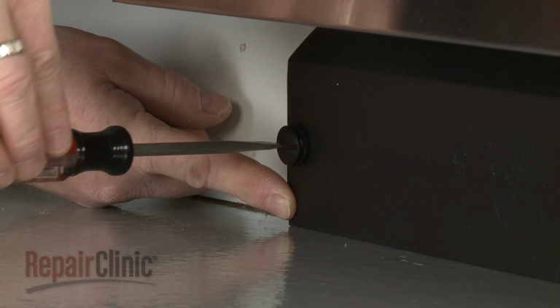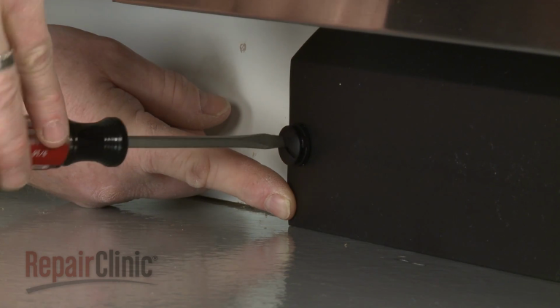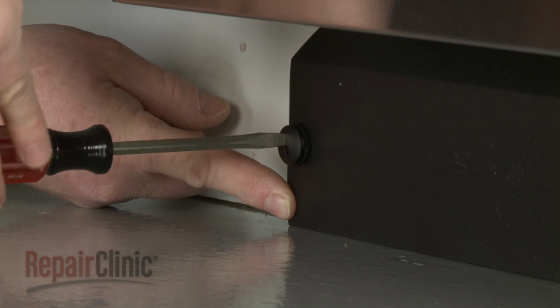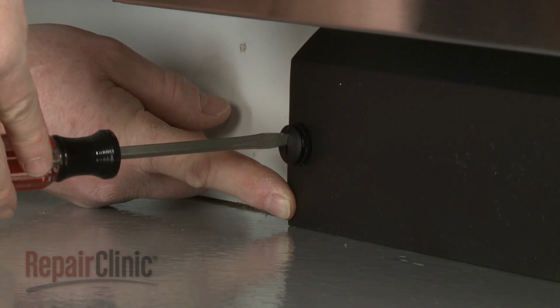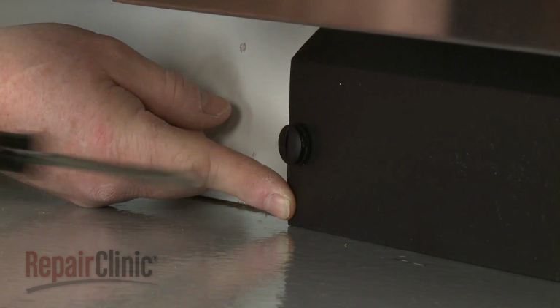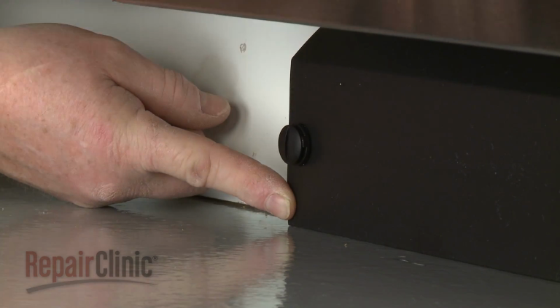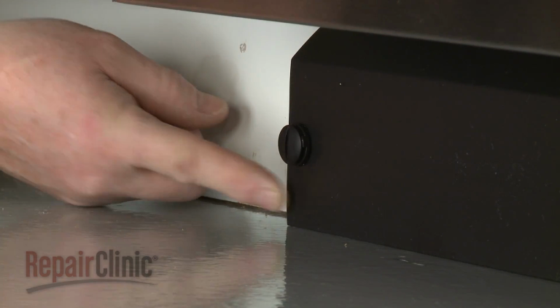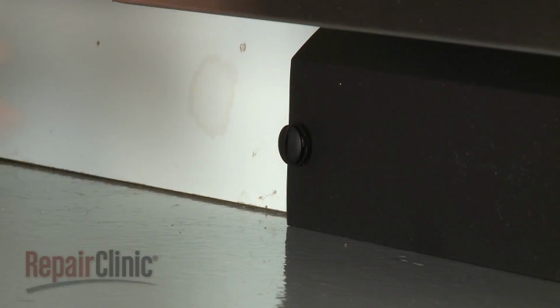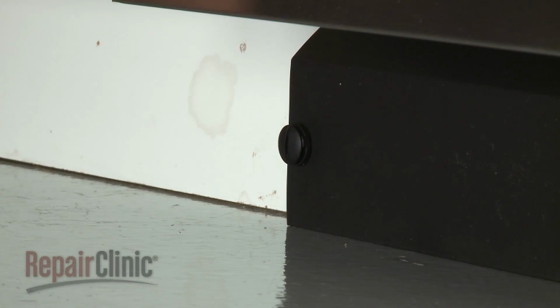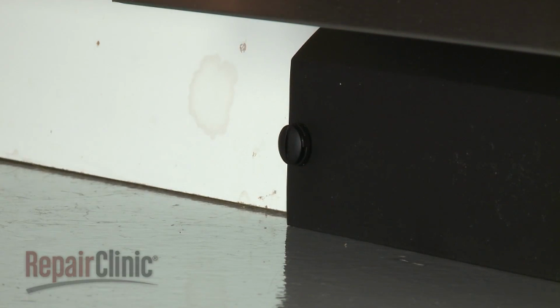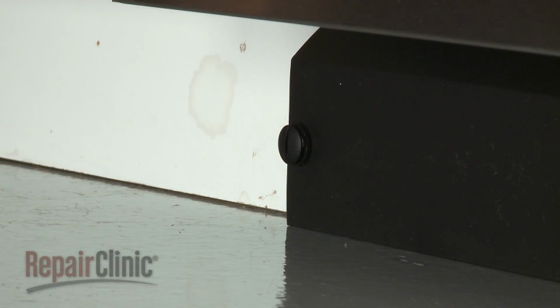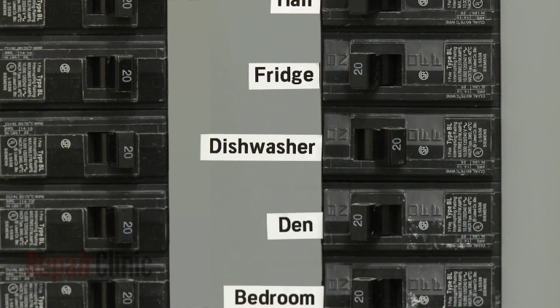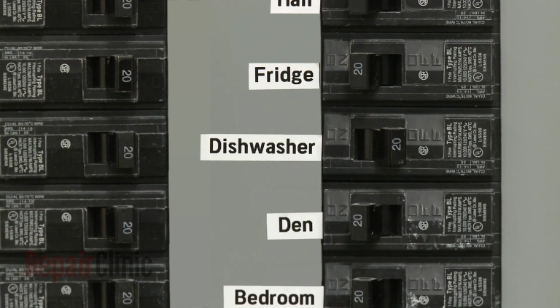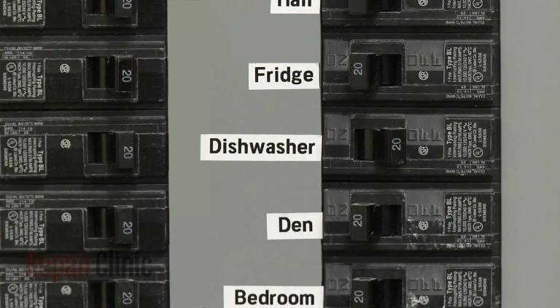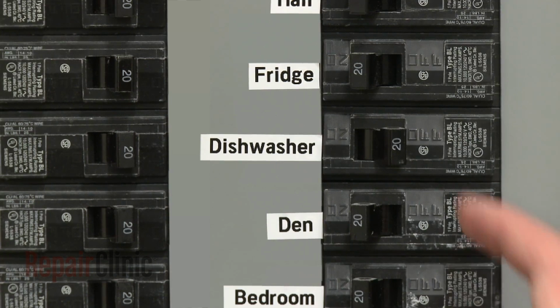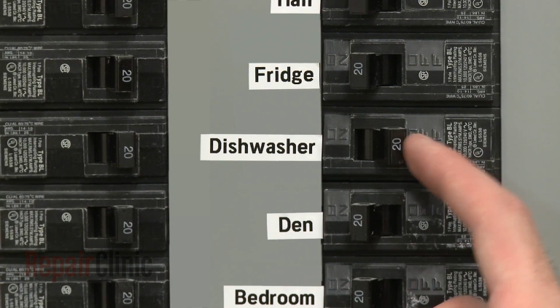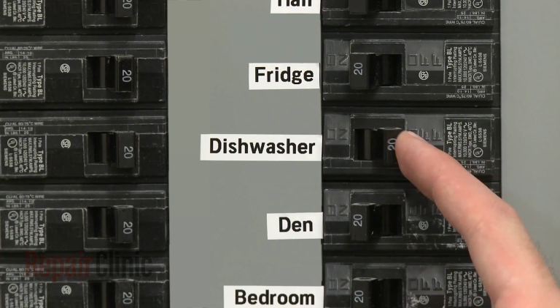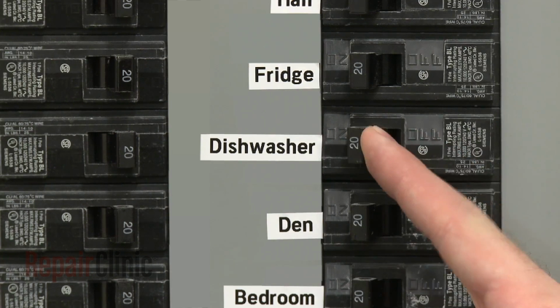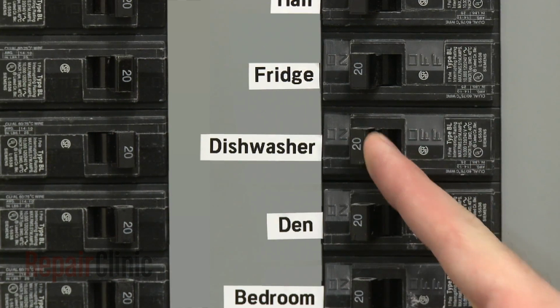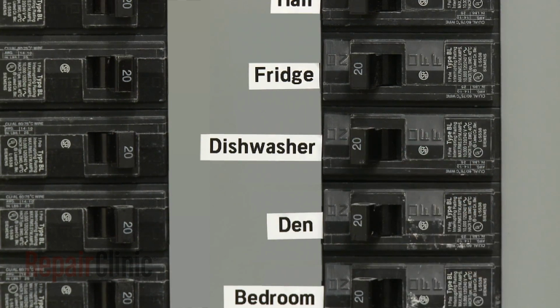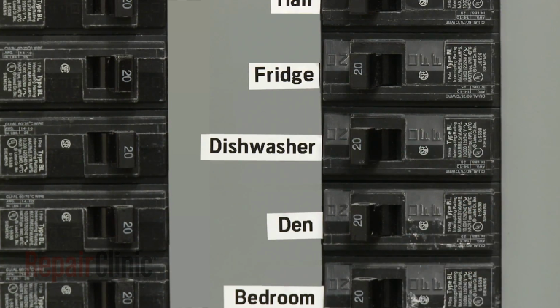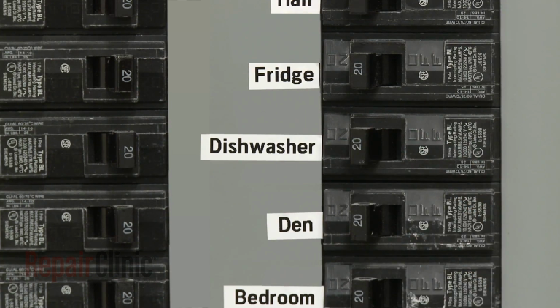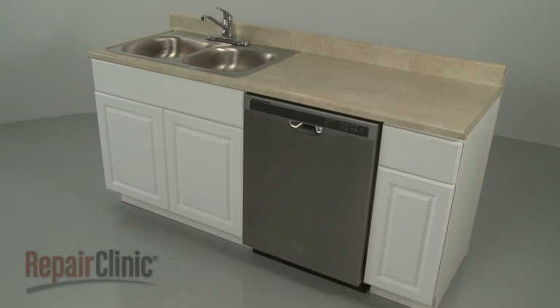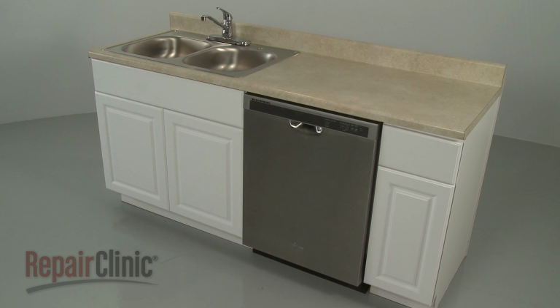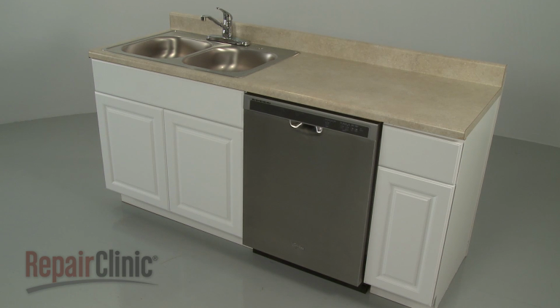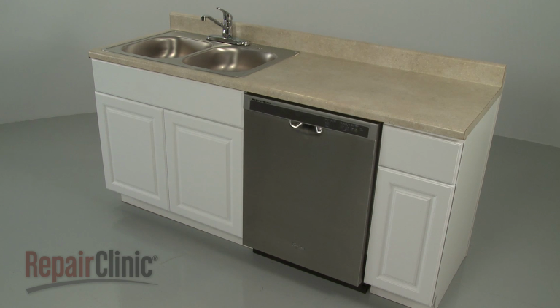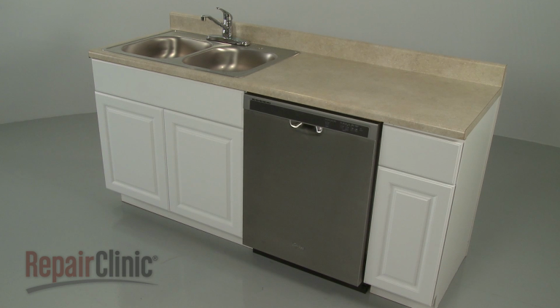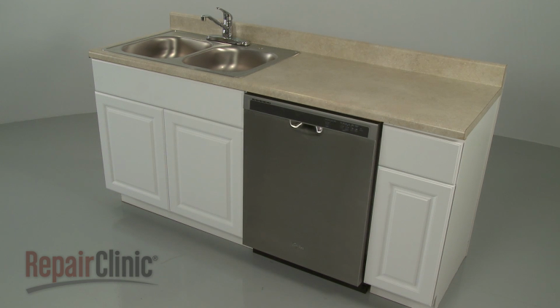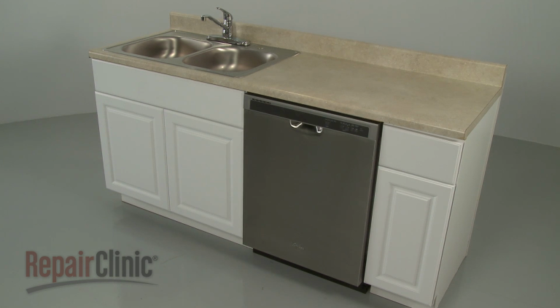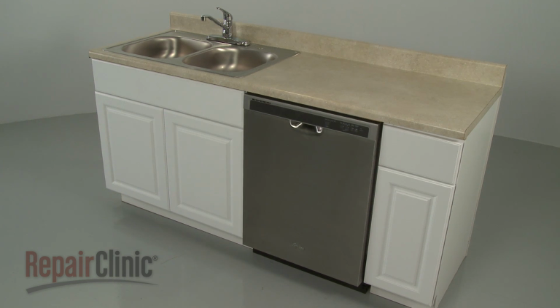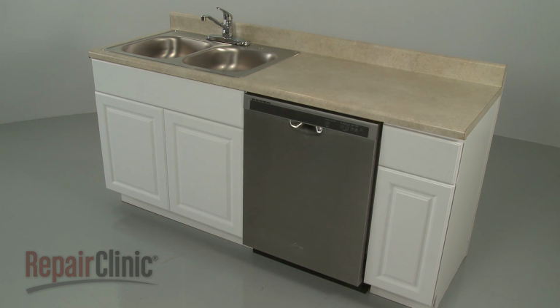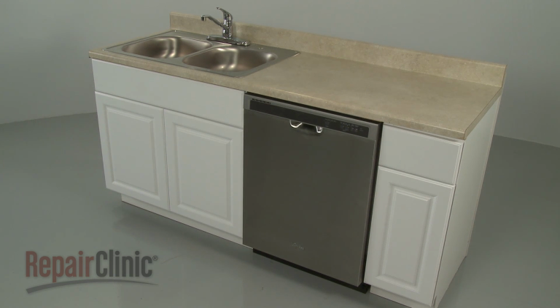With the repair completed, turn the power back on, and your dishwasher should be ready for use.